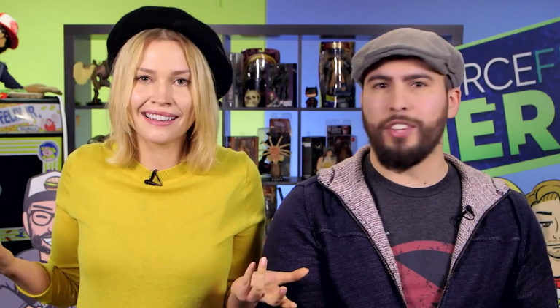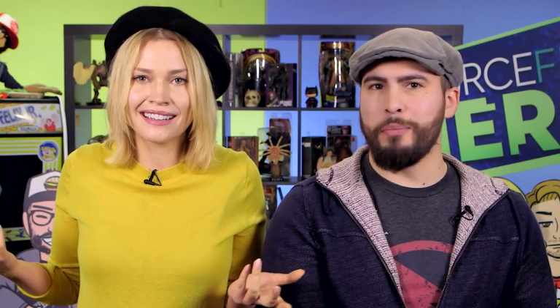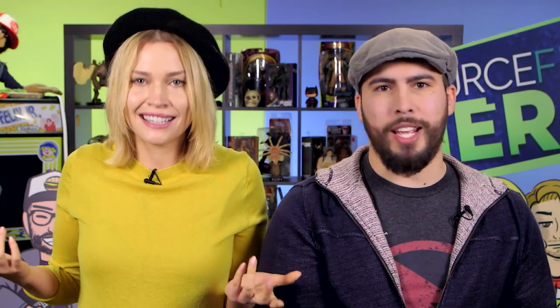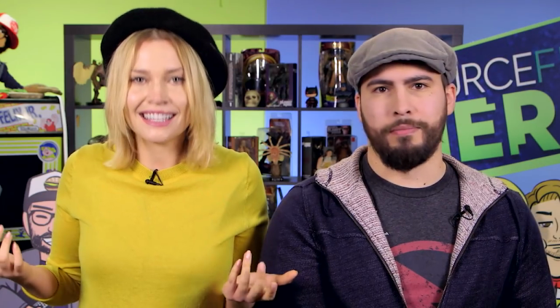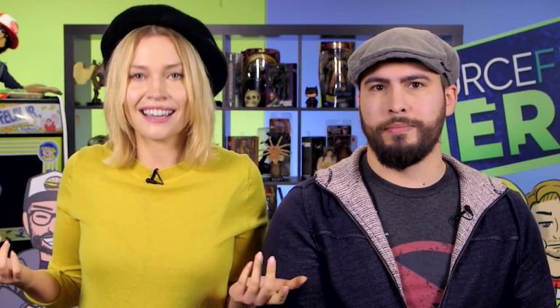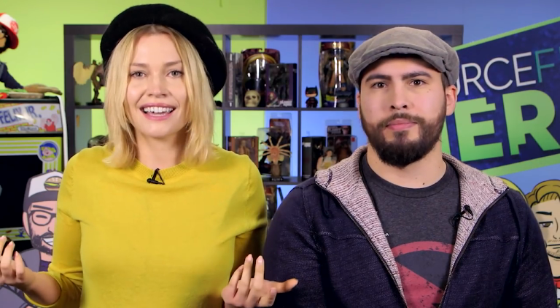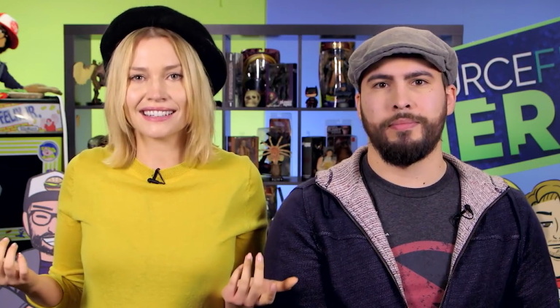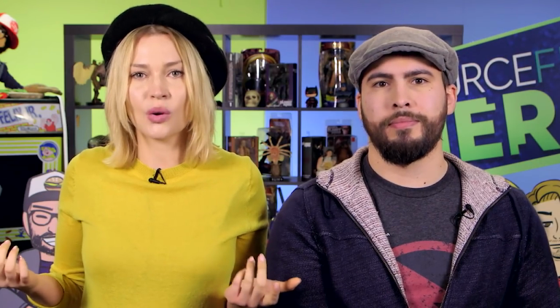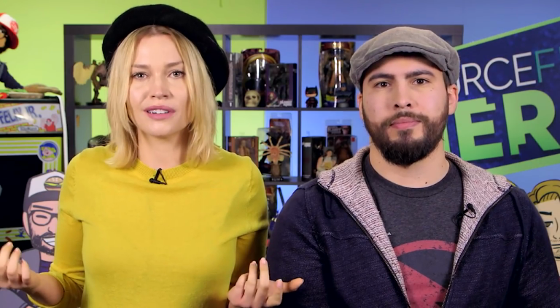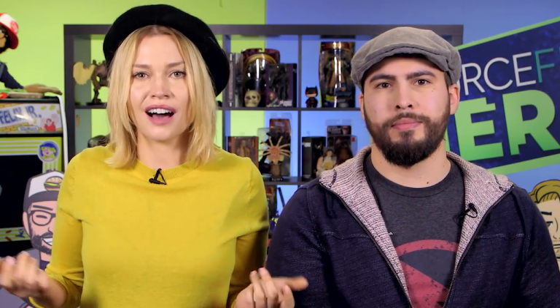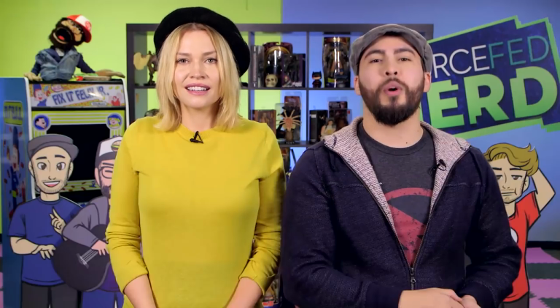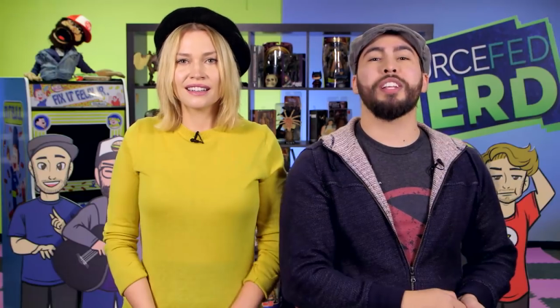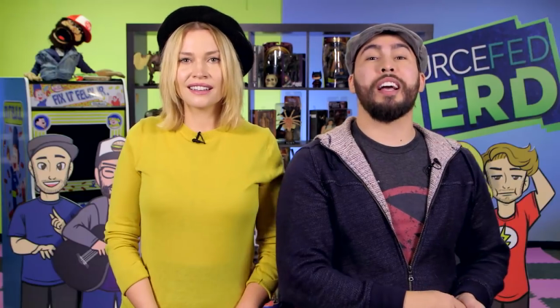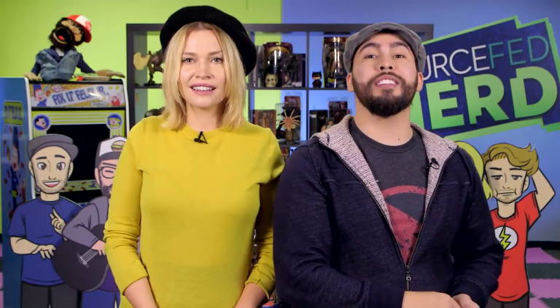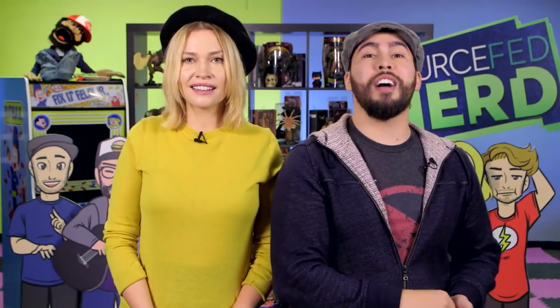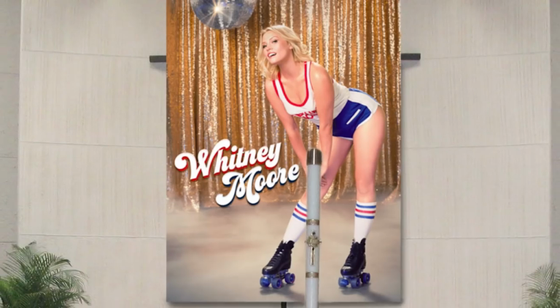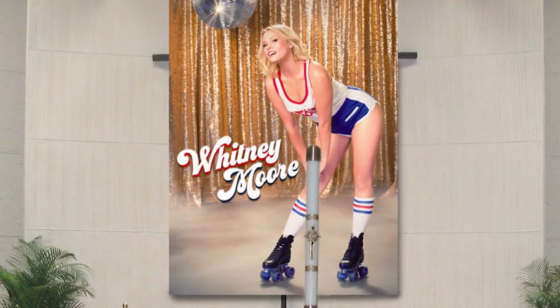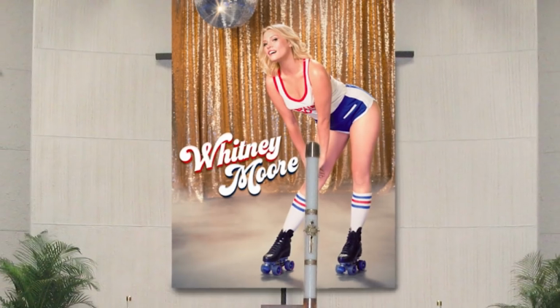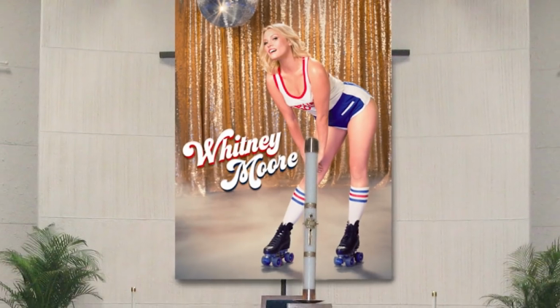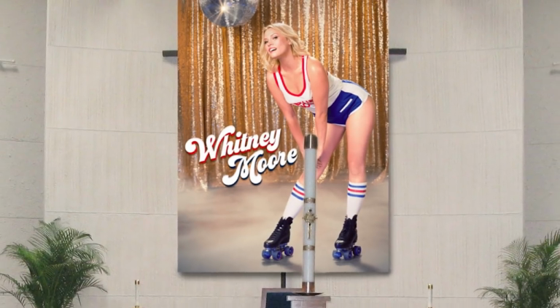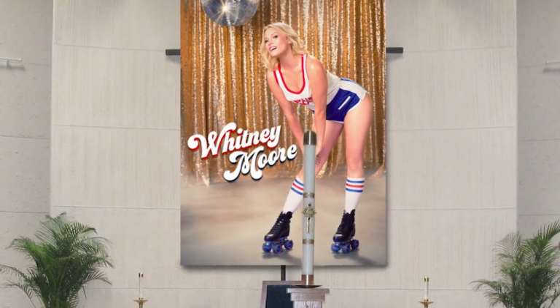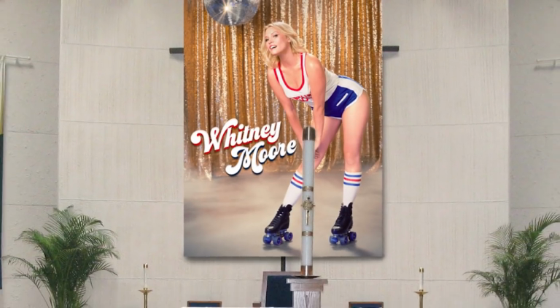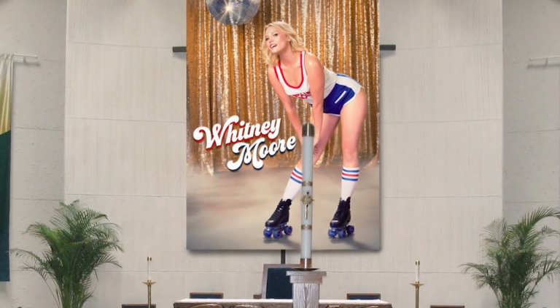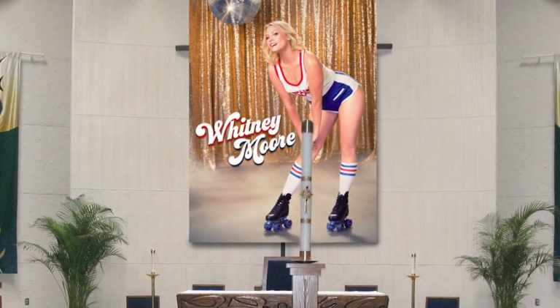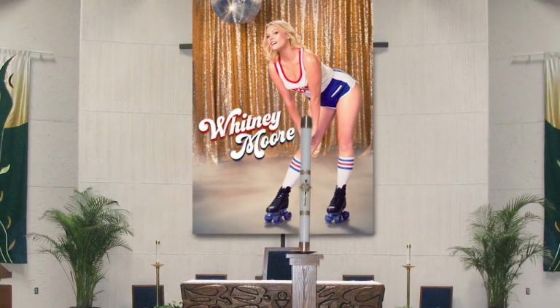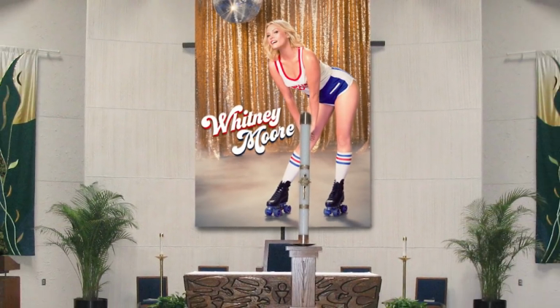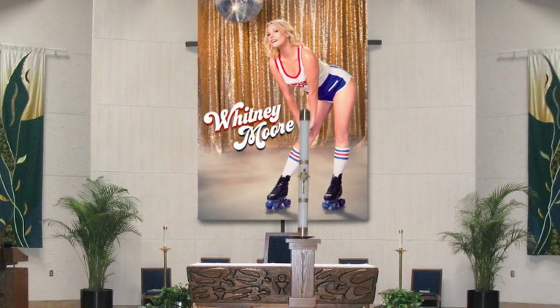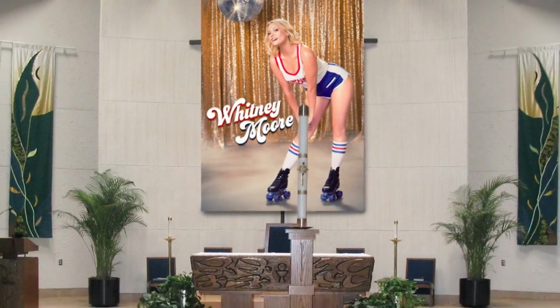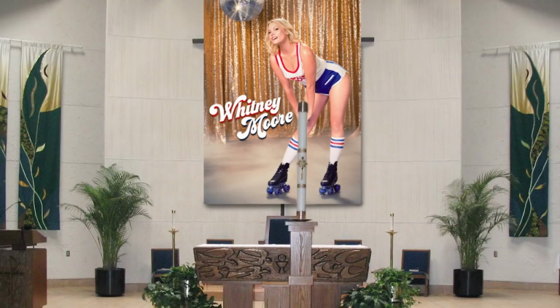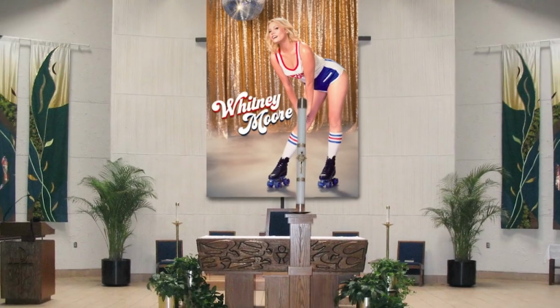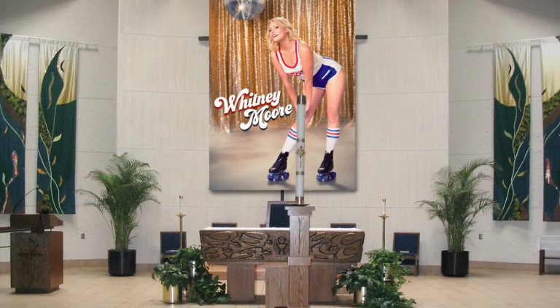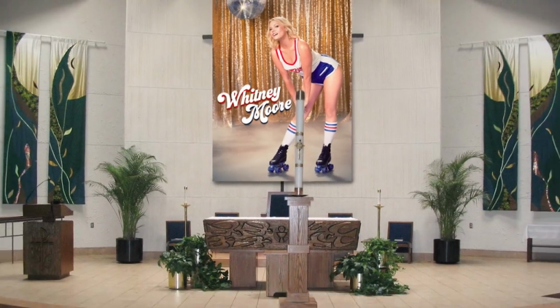Blasphemy. Yeah, I get that word a lot. Well, that's because you hung your new FHP poster in a church, and it made everyone nervous.